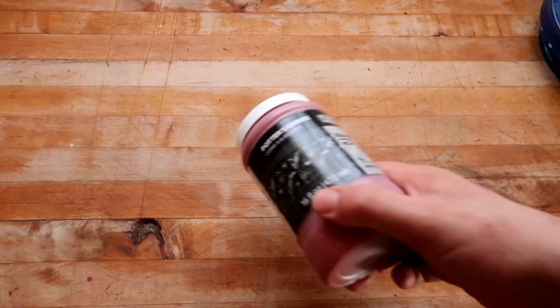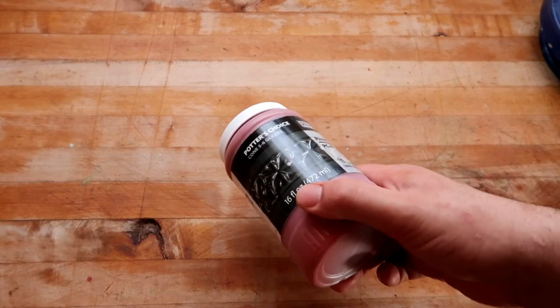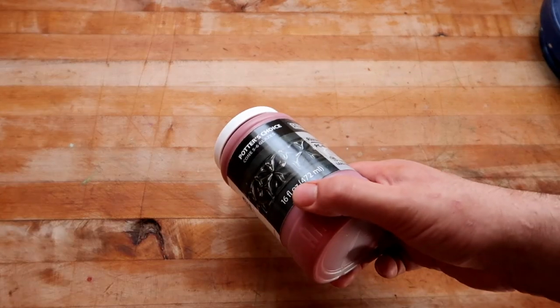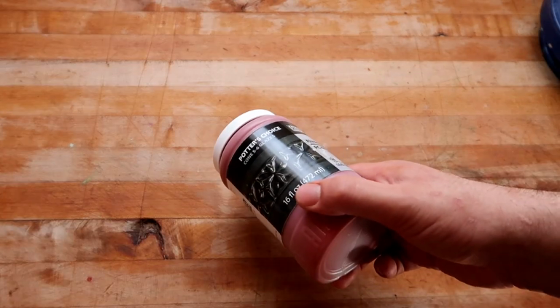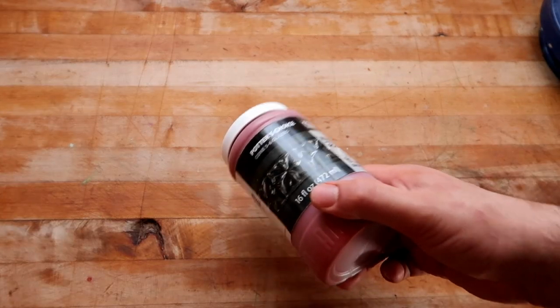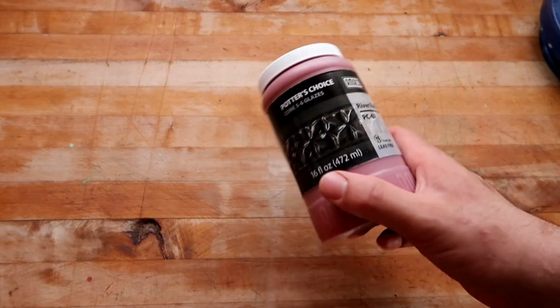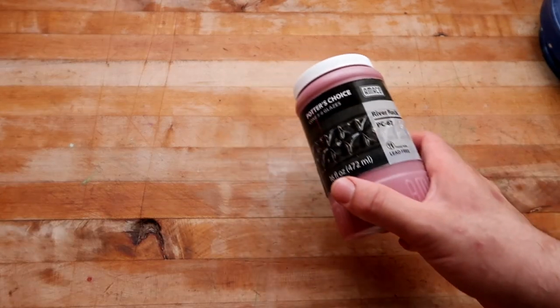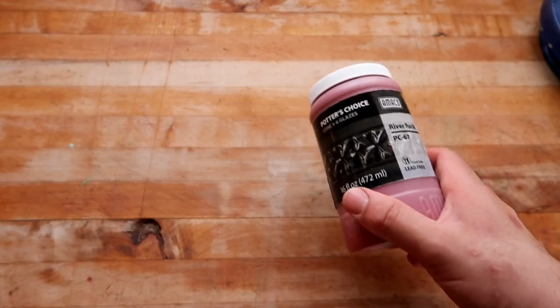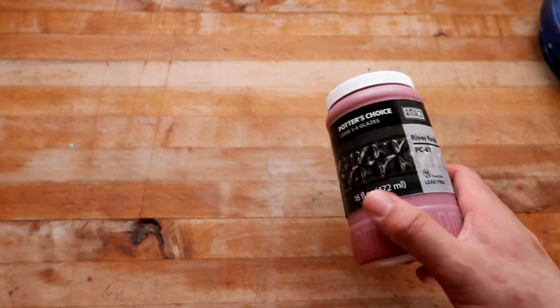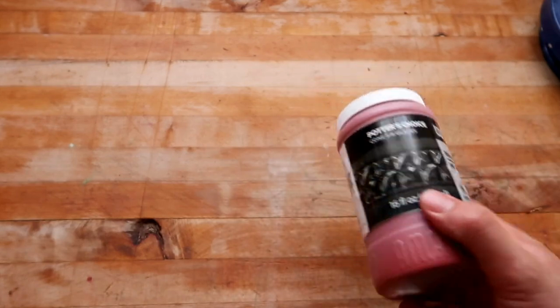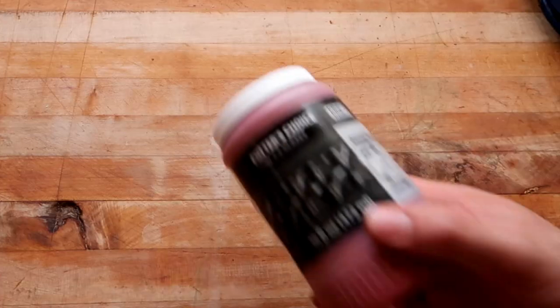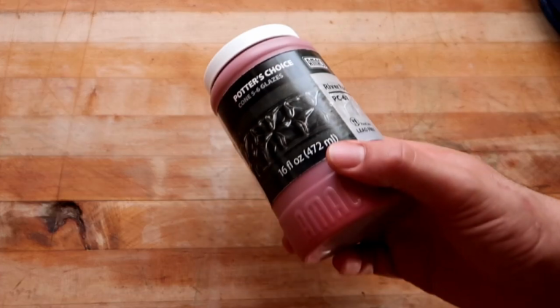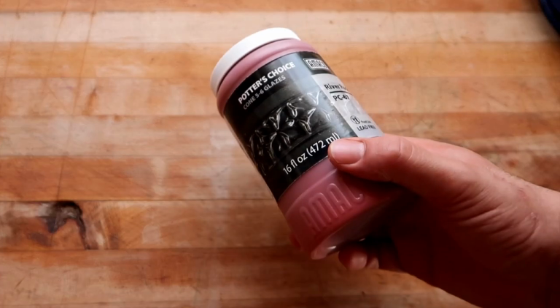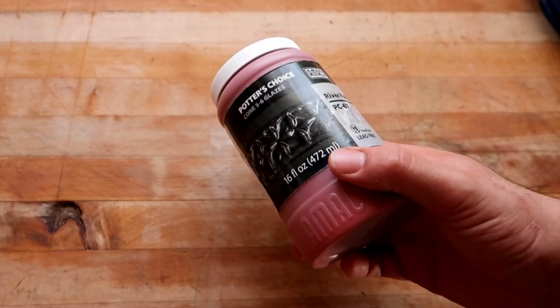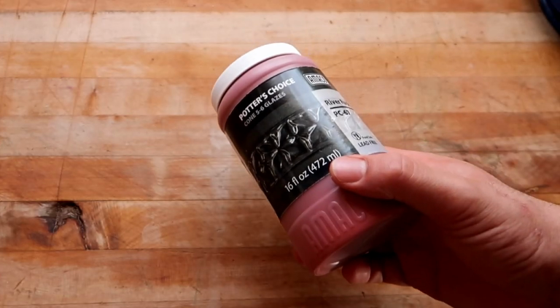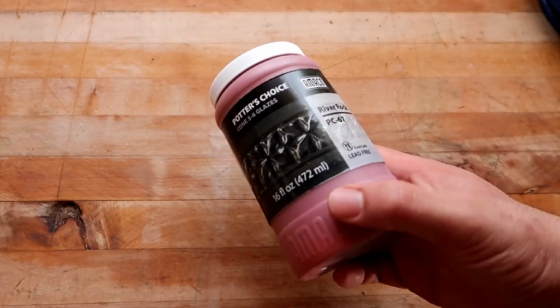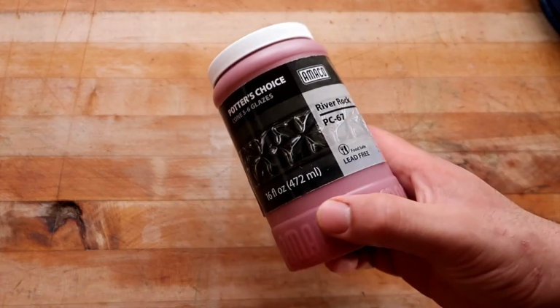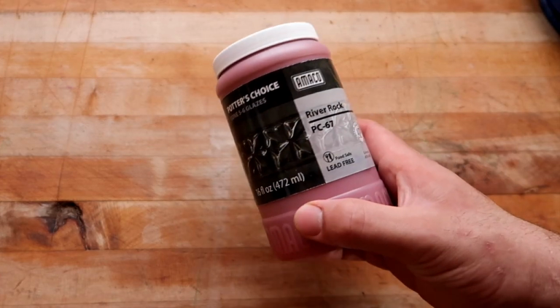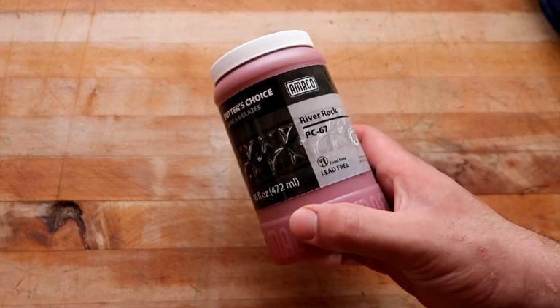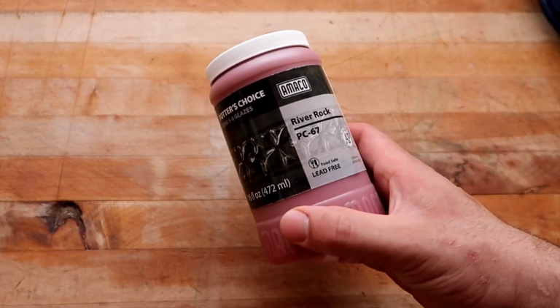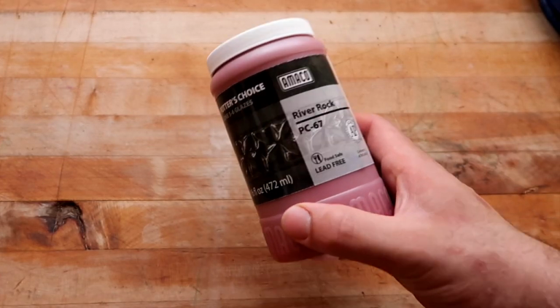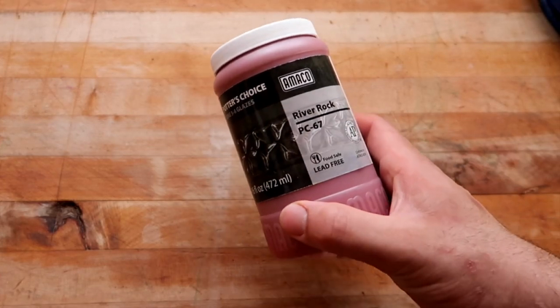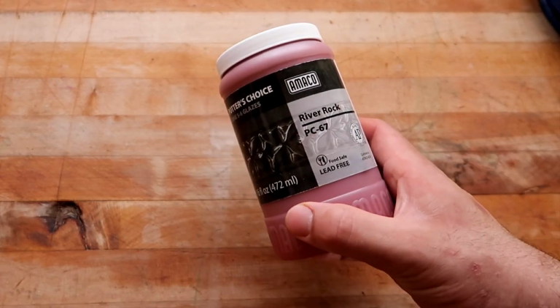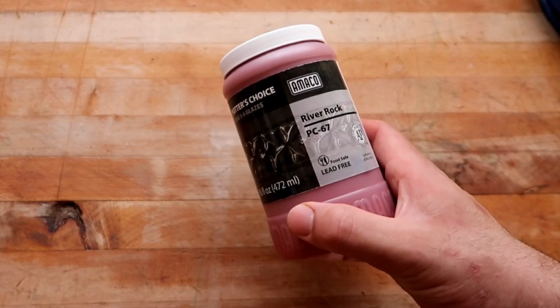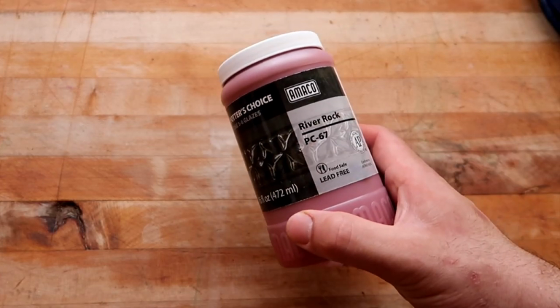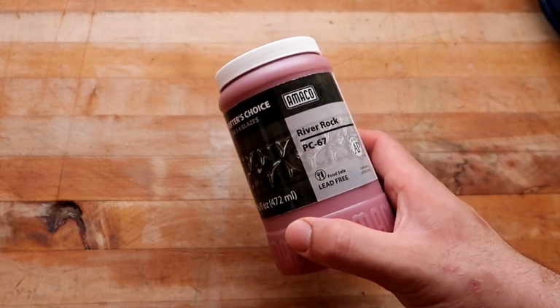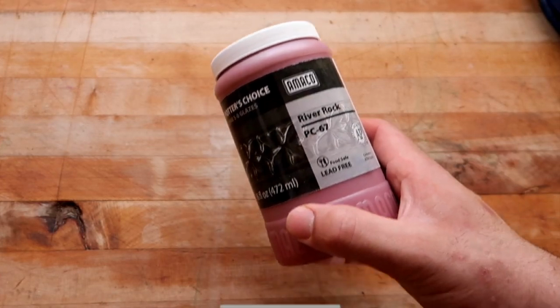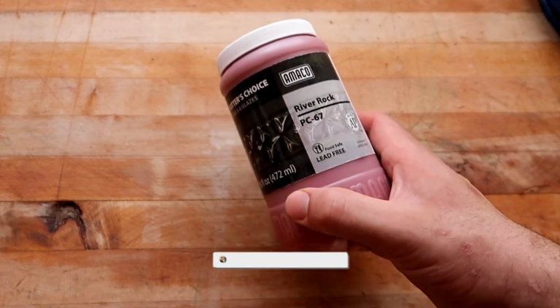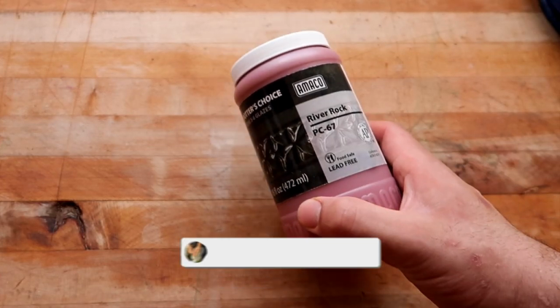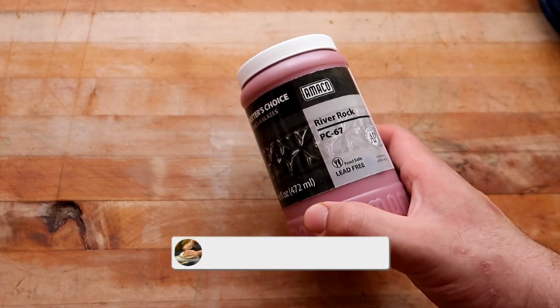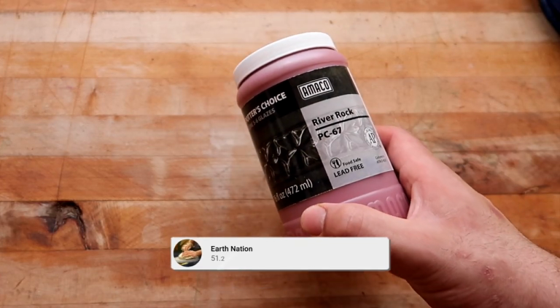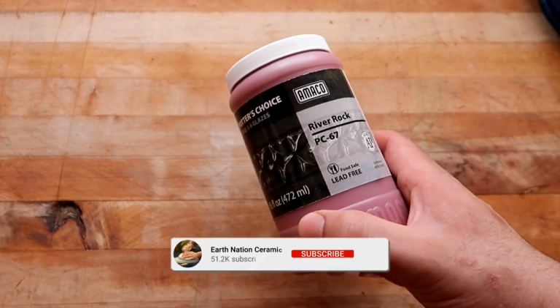Hello, you dirty potters. How are you today? Welcome to another episode of Glaze Review. If you're new to the YouTube channel, welcome, first of all.